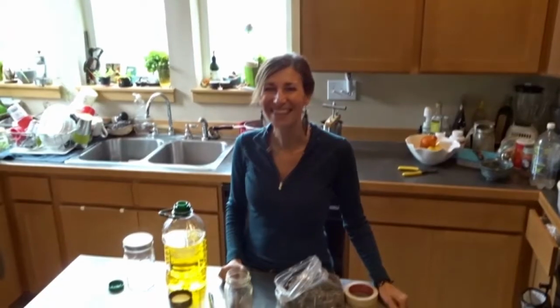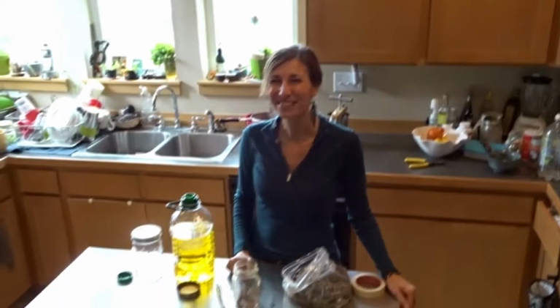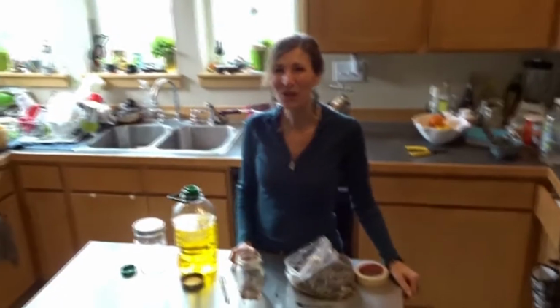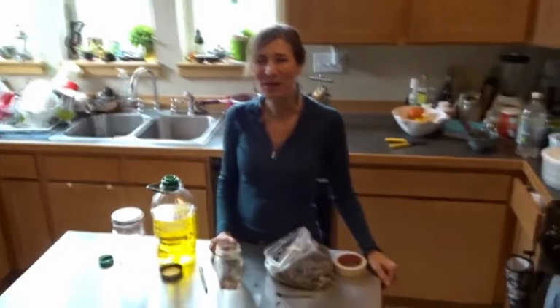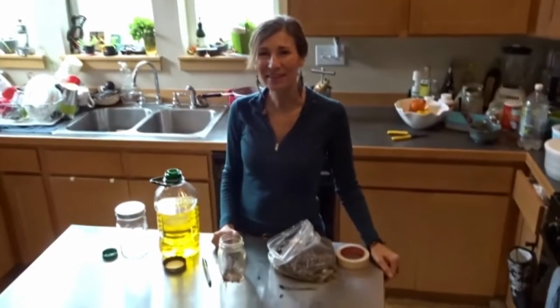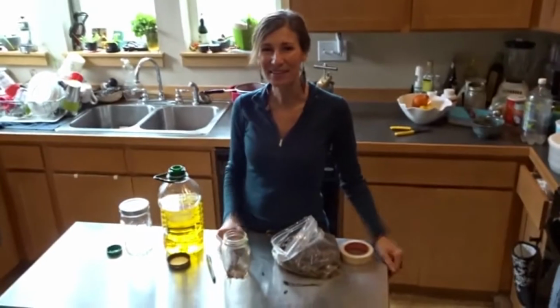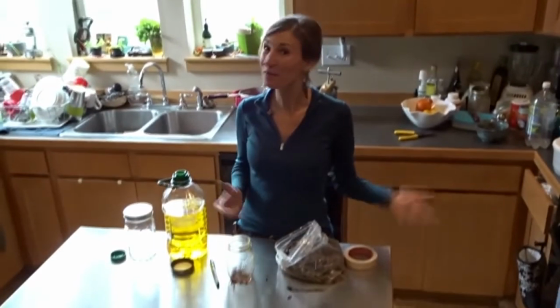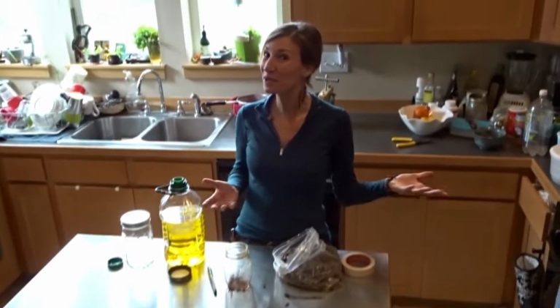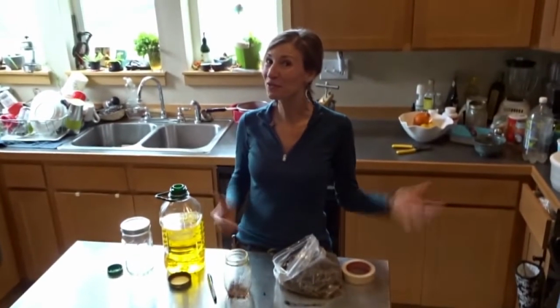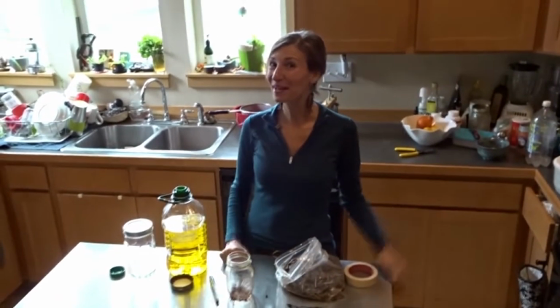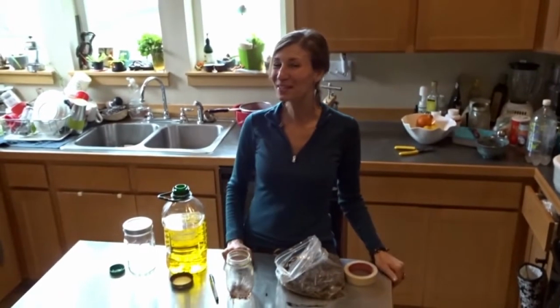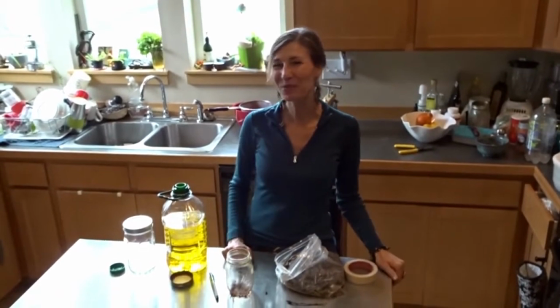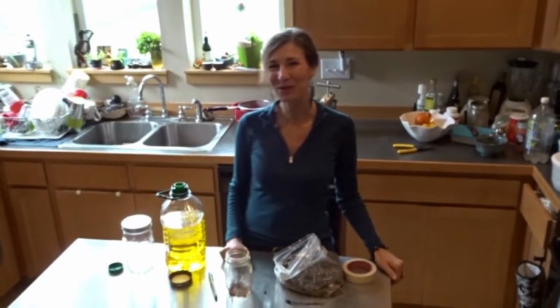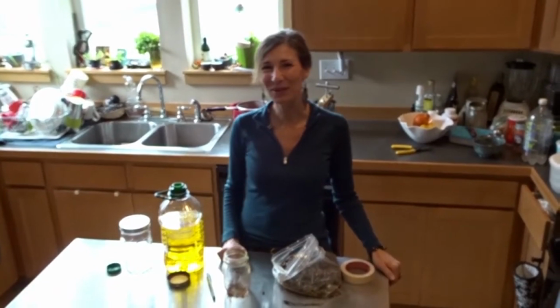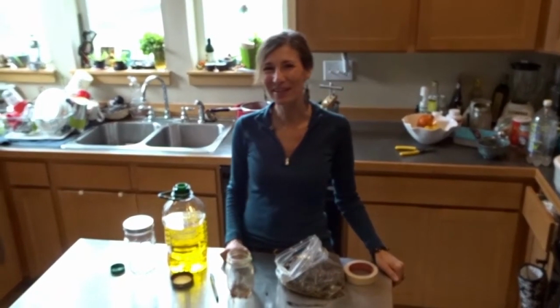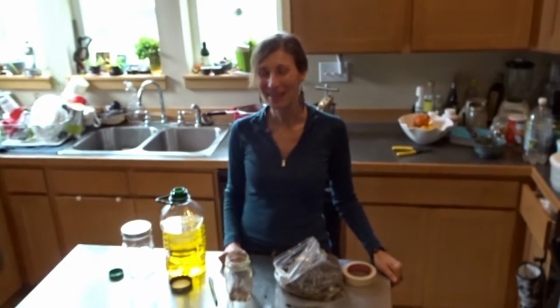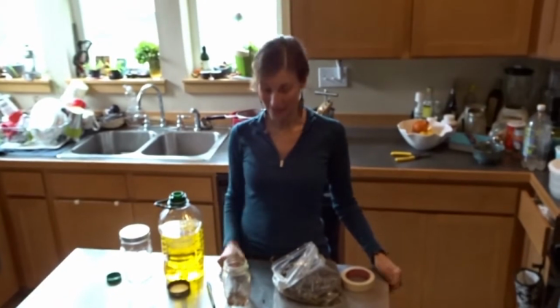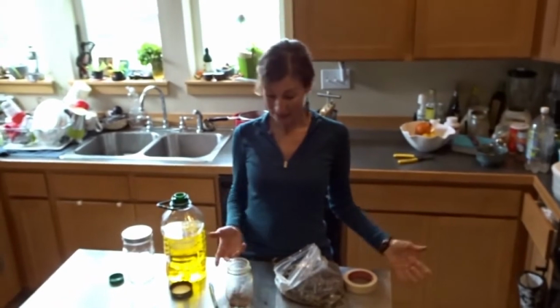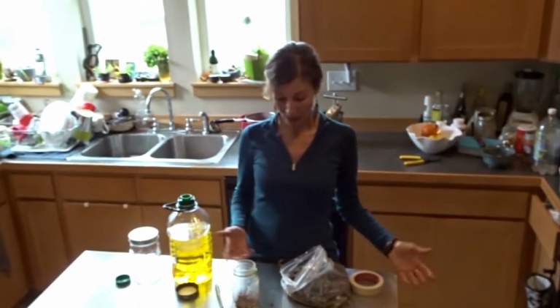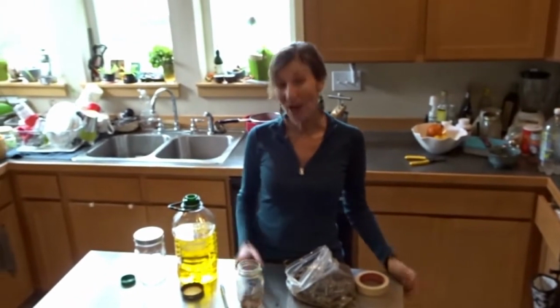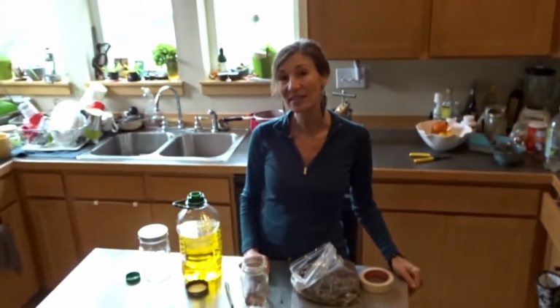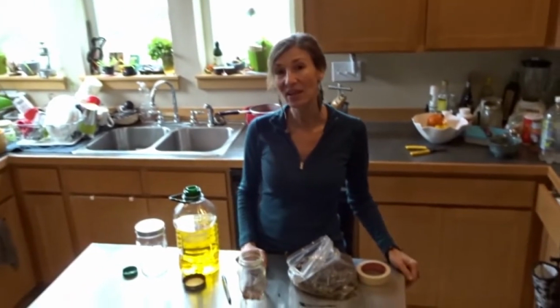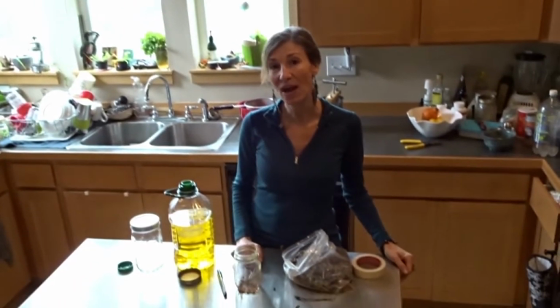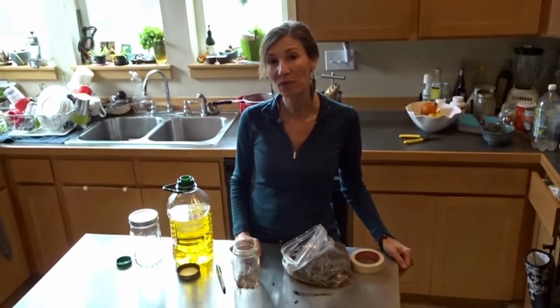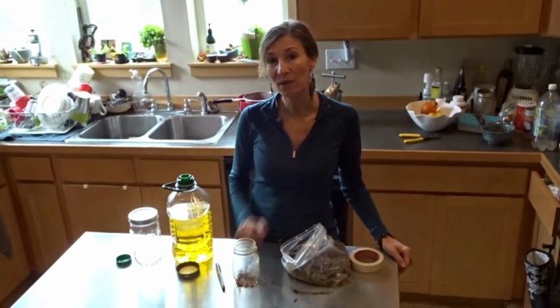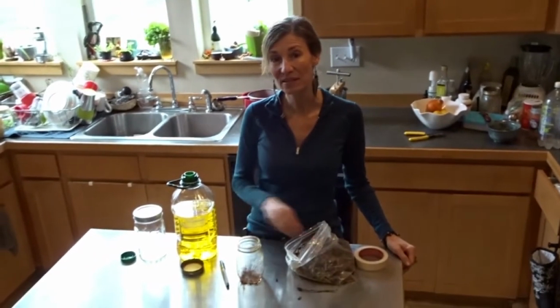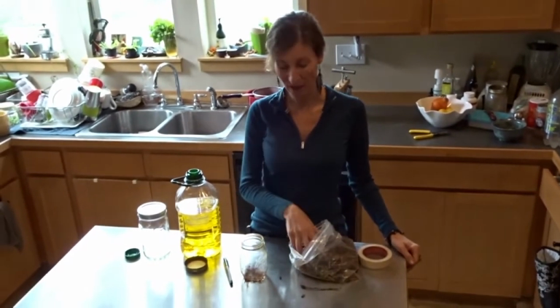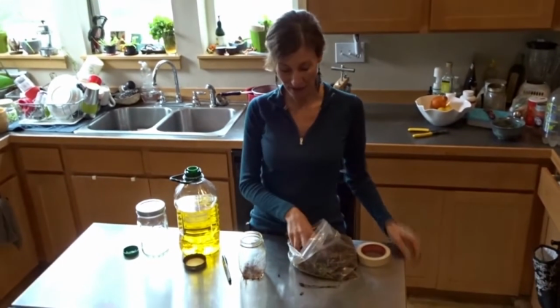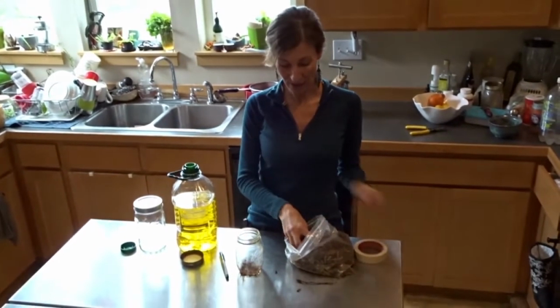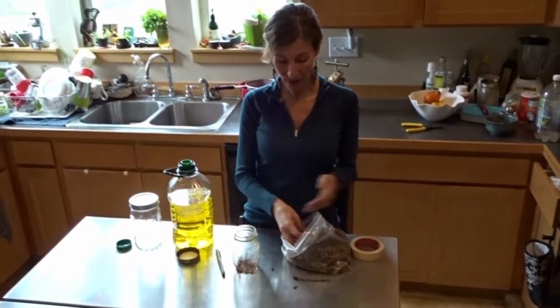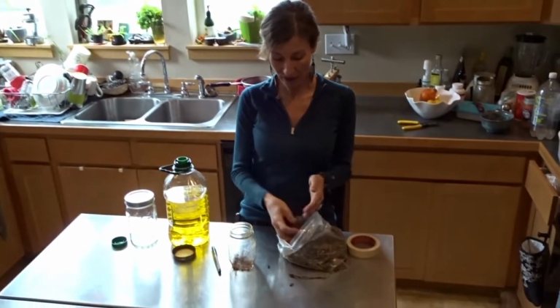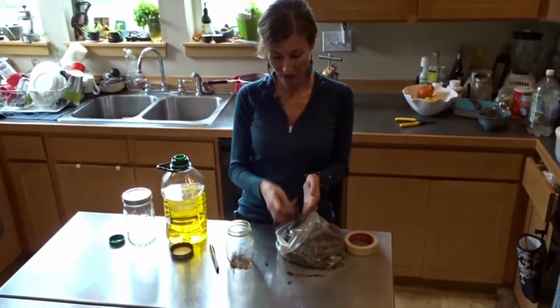Hi, this is Nicola Pellian, coming at you from my kitchen in Portland, Oregon. Today we're processing the cottonwood buds that we collected in the park yesterday.